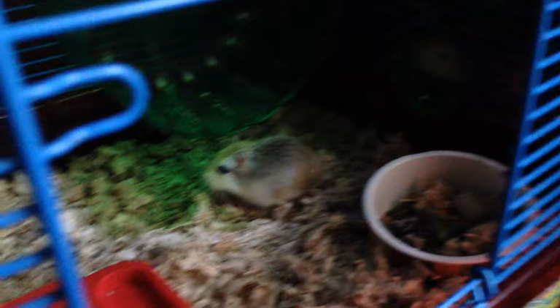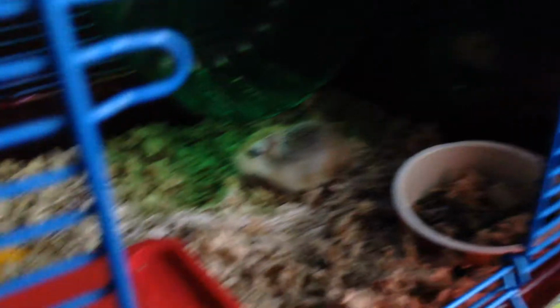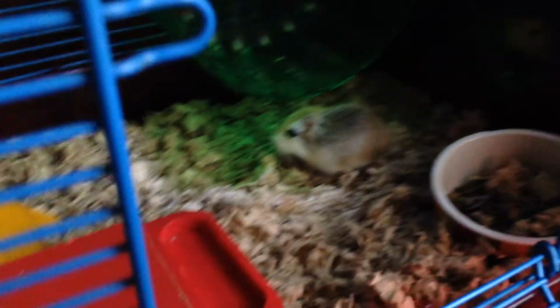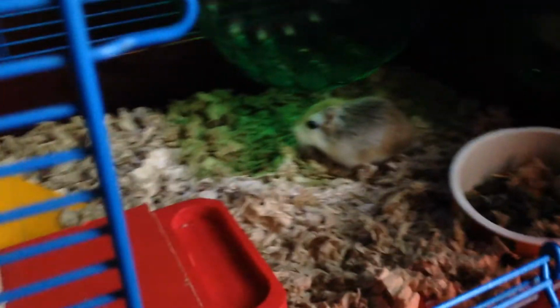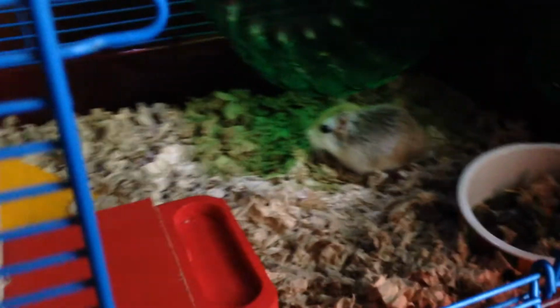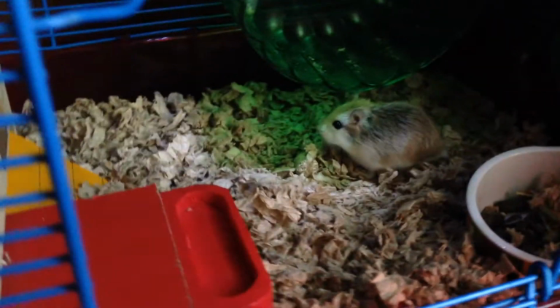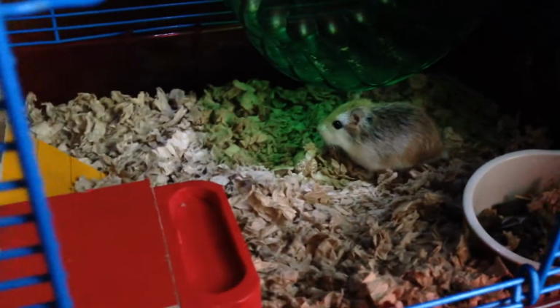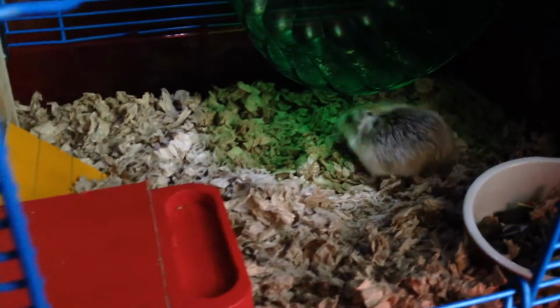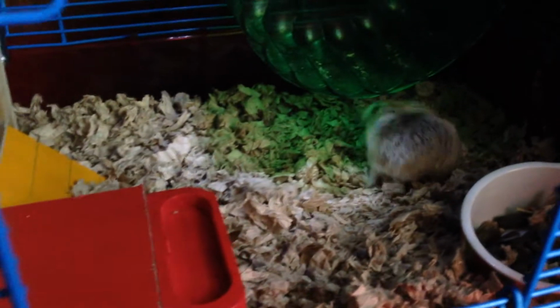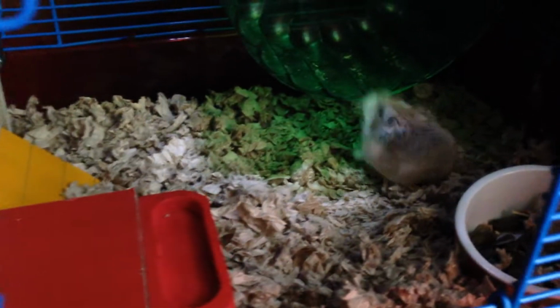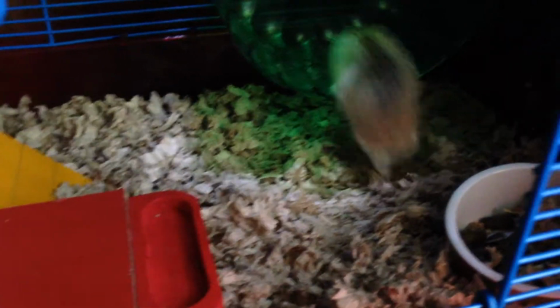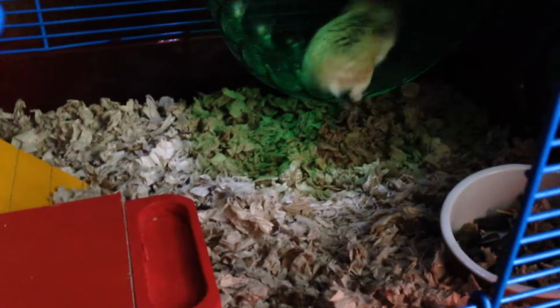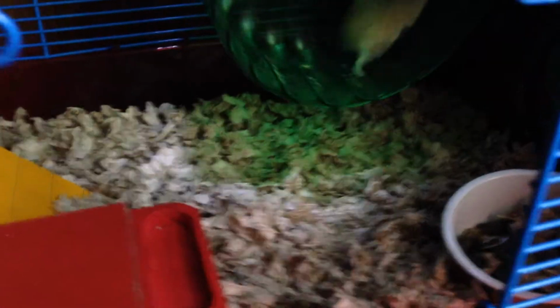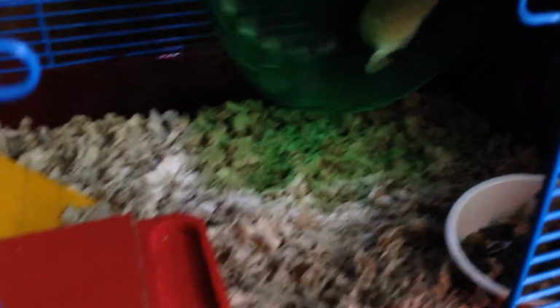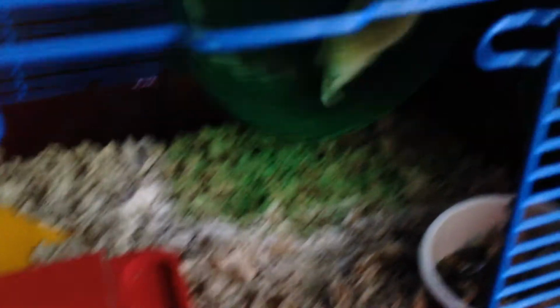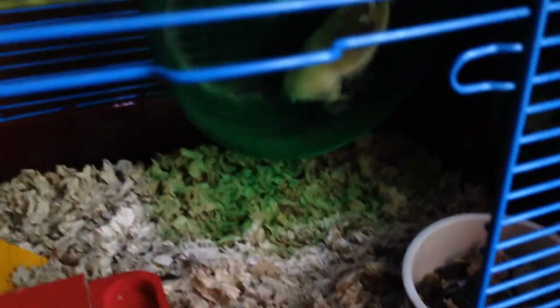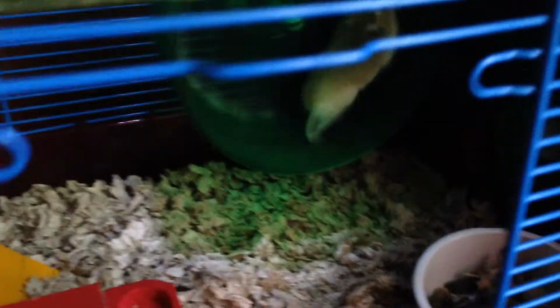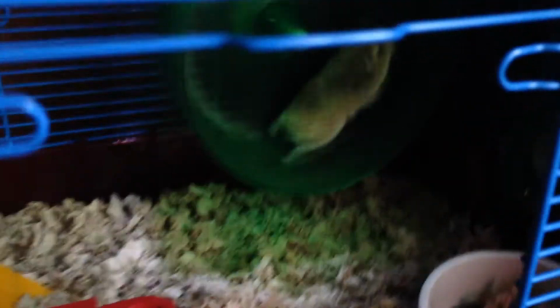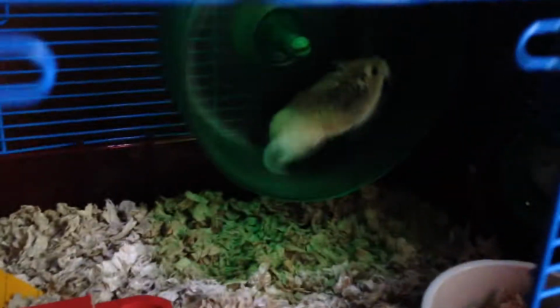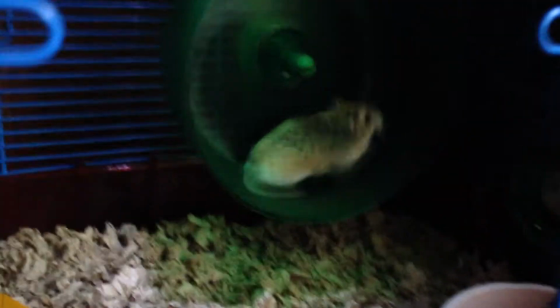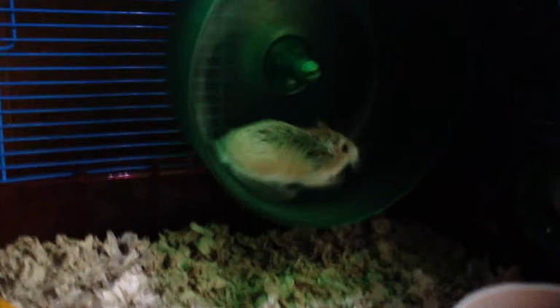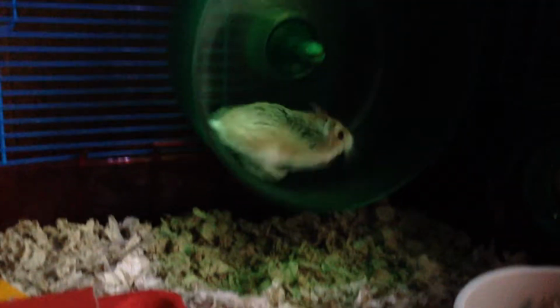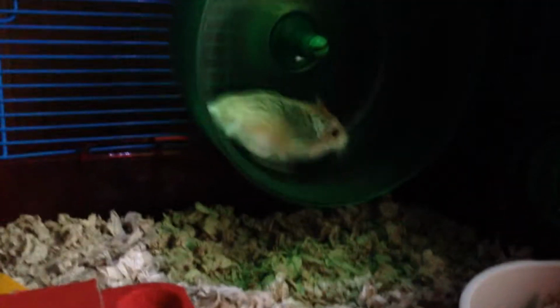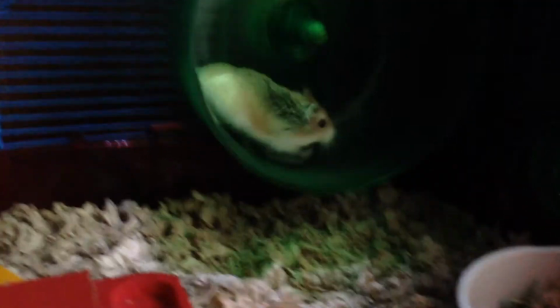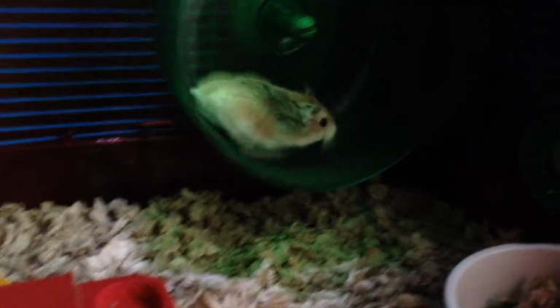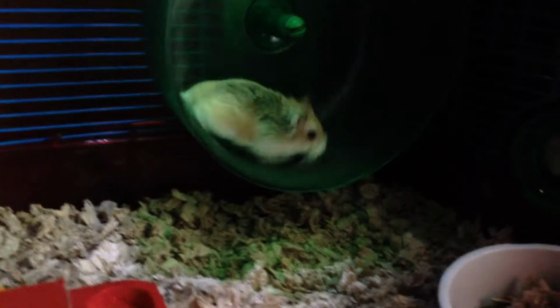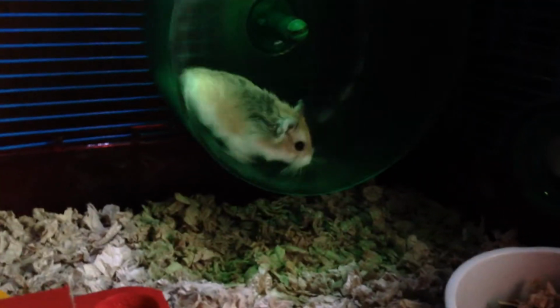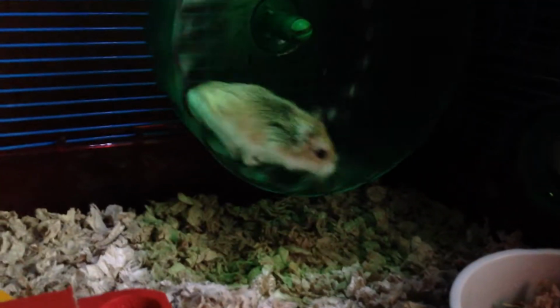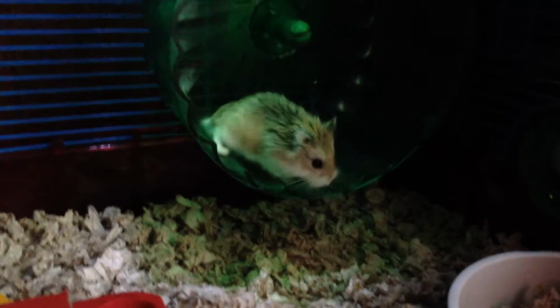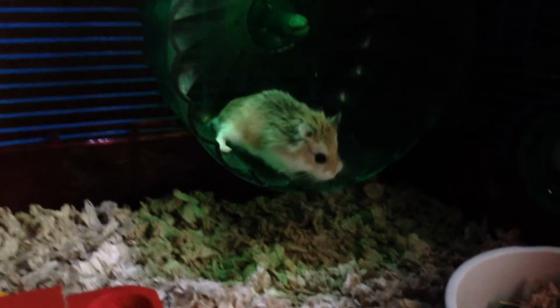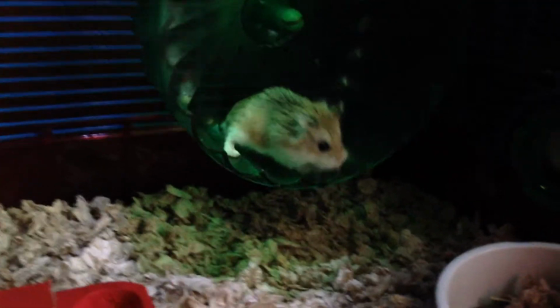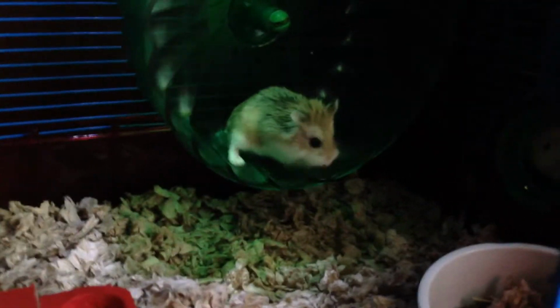Hello everybody, welcome to a brand new video today. We are going to meet the hamsters.